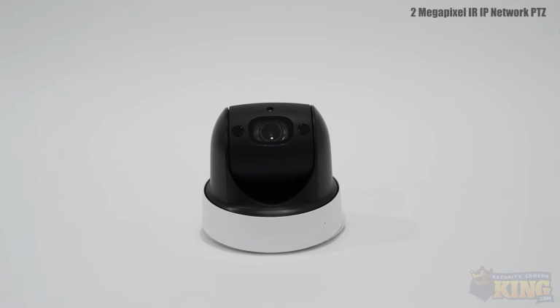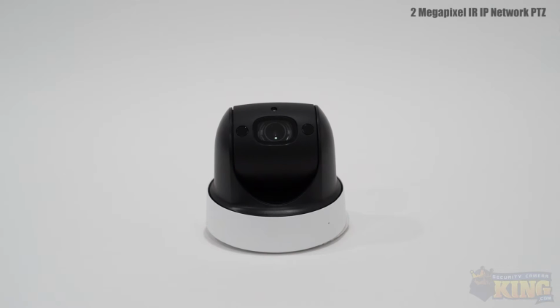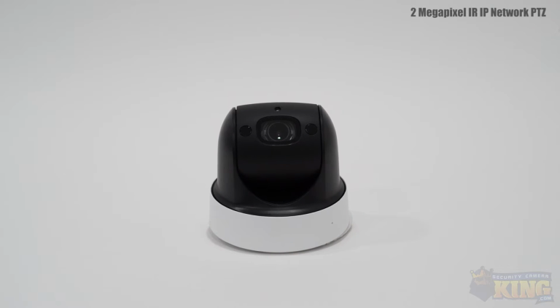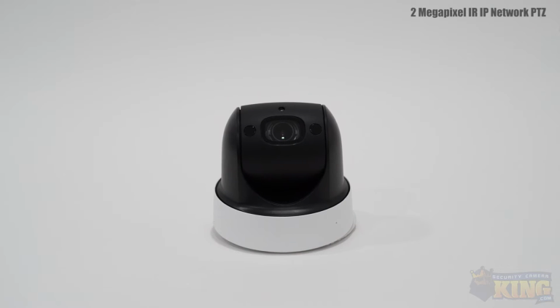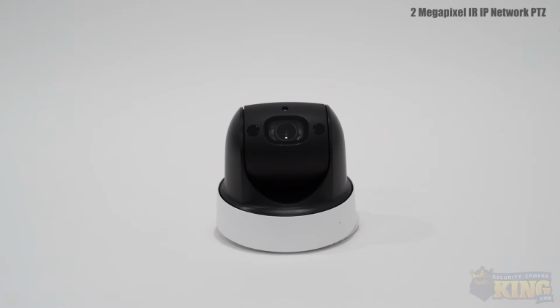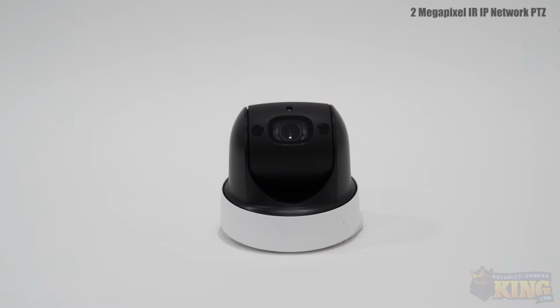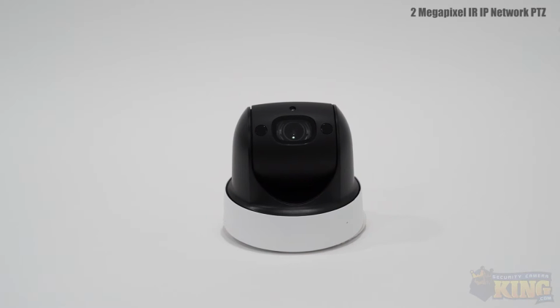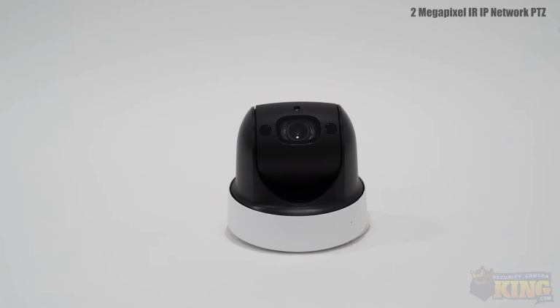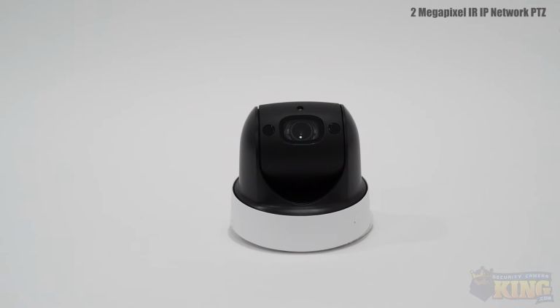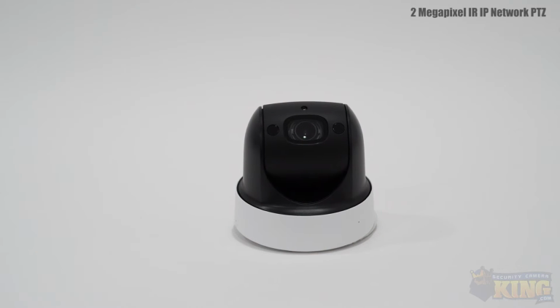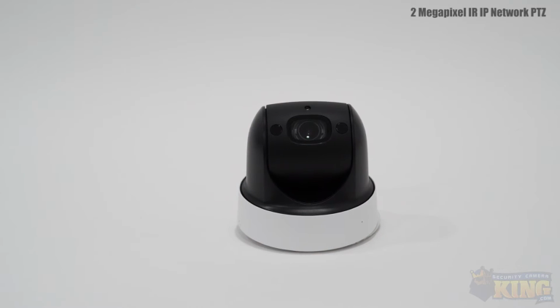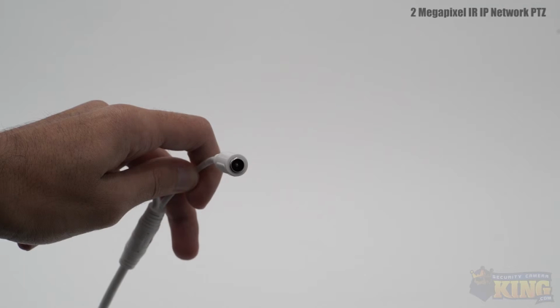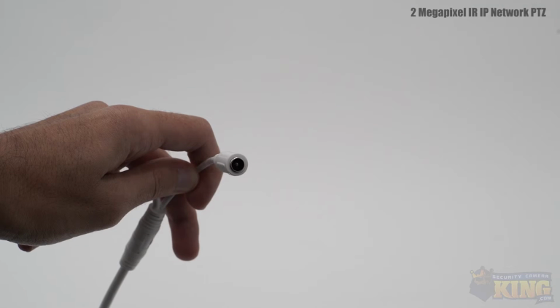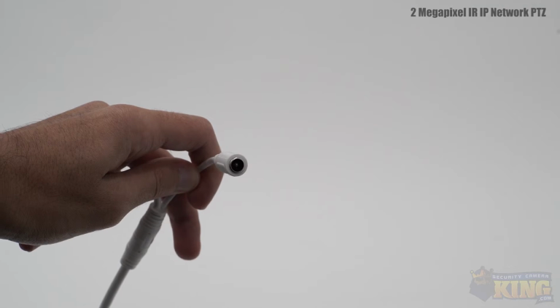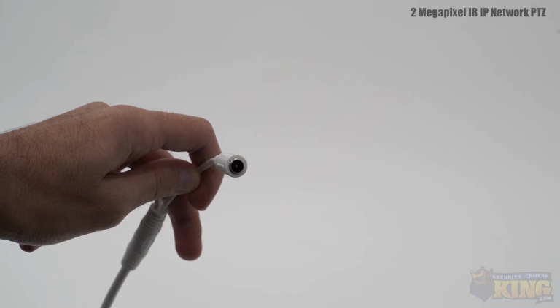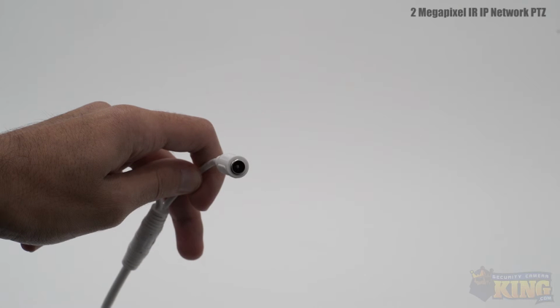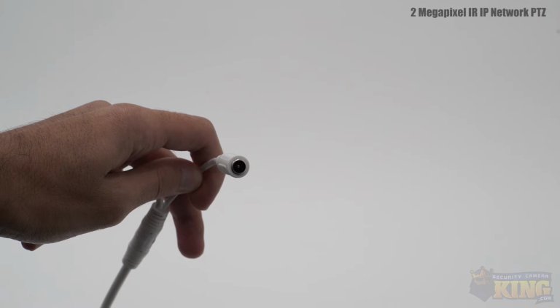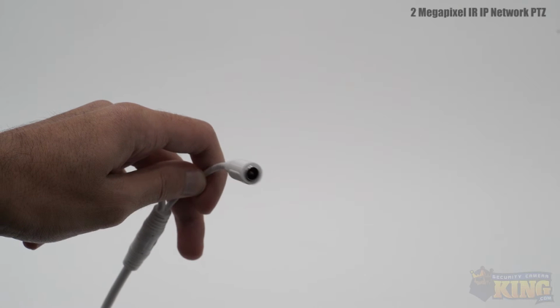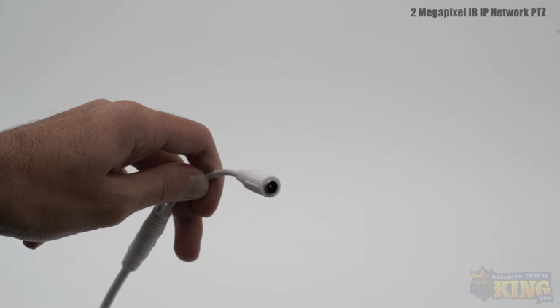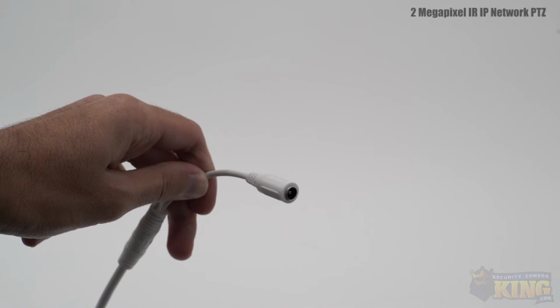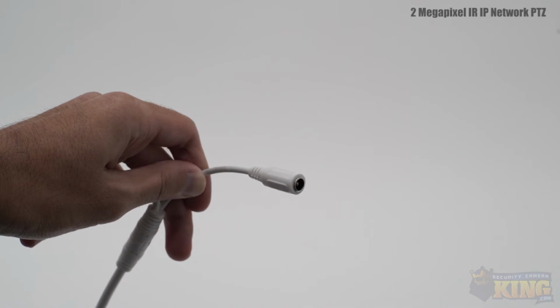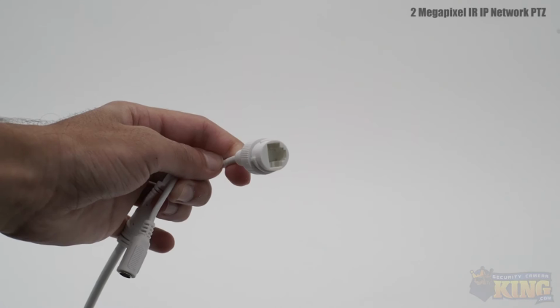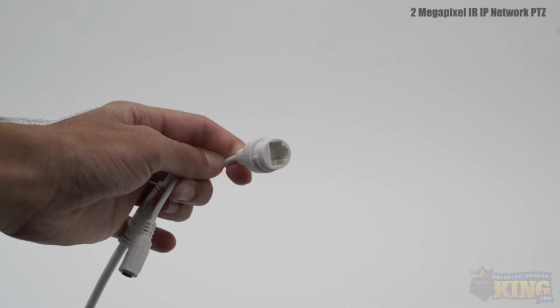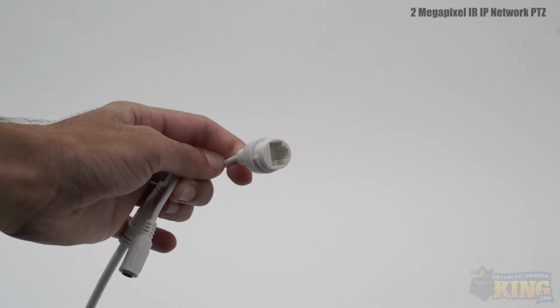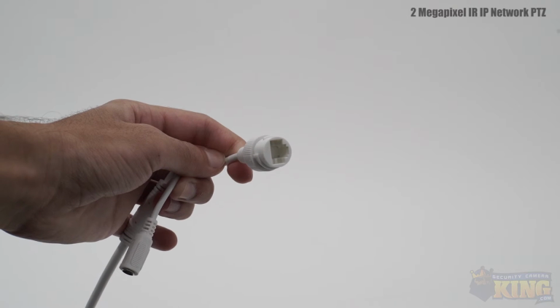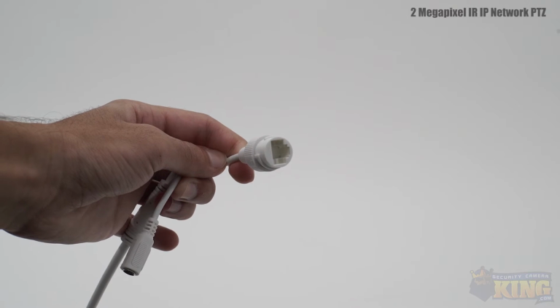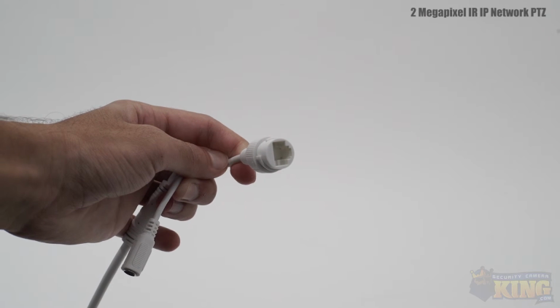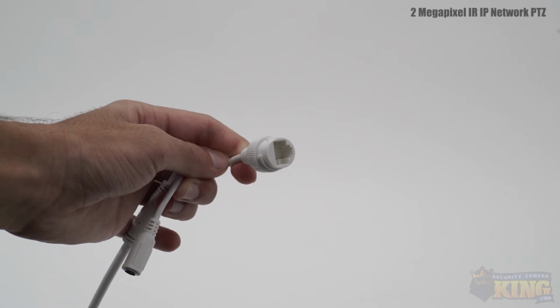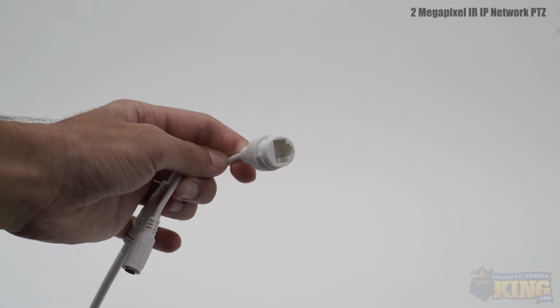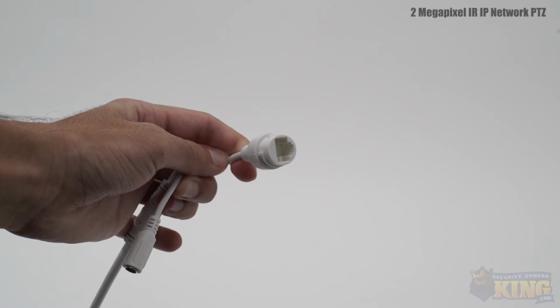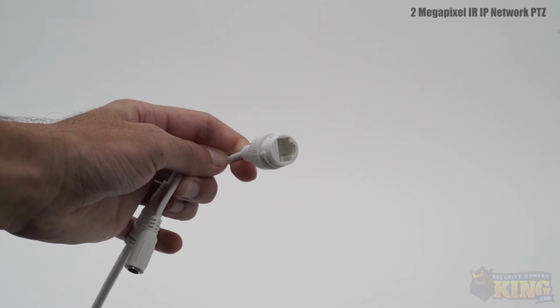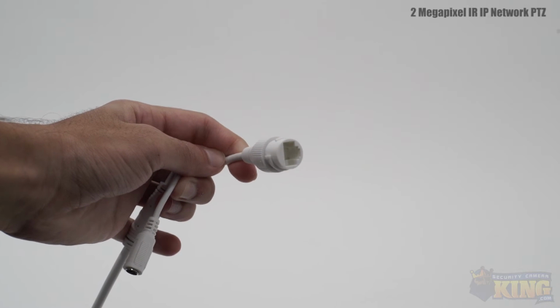The camera has the following connectors: a 12V DC connector and PoE.